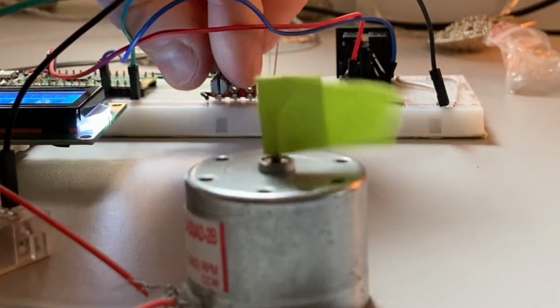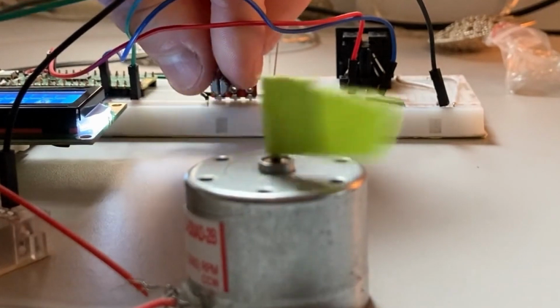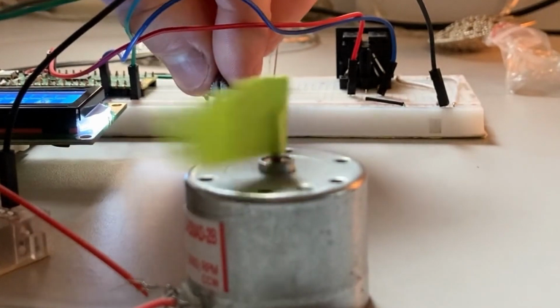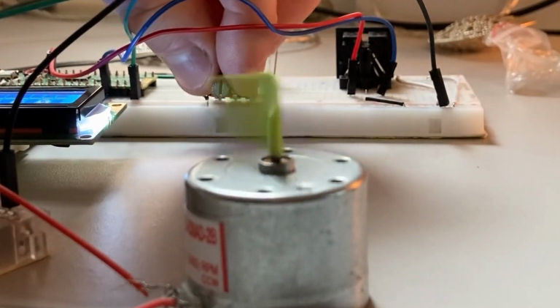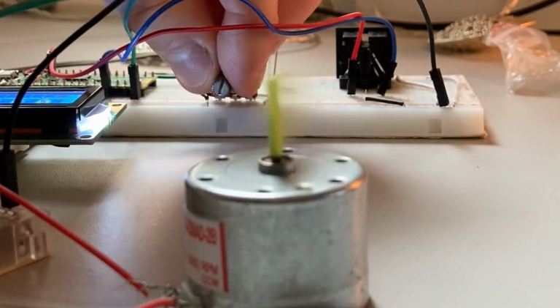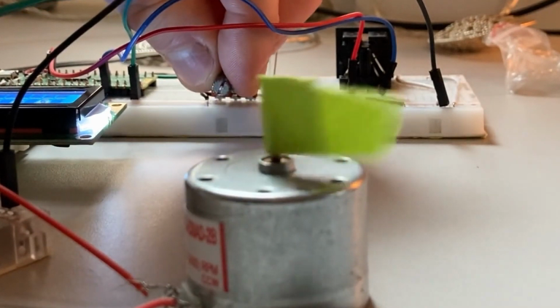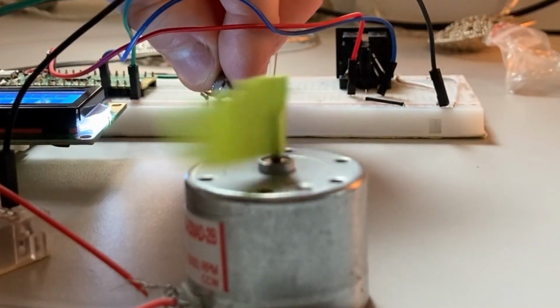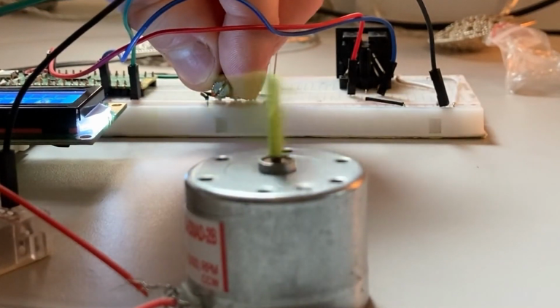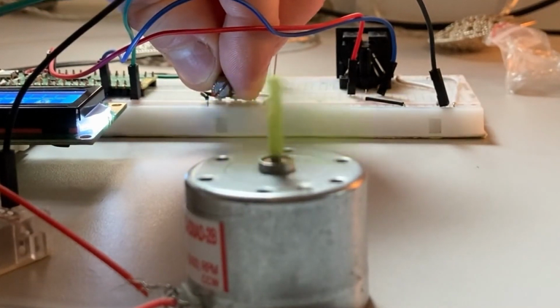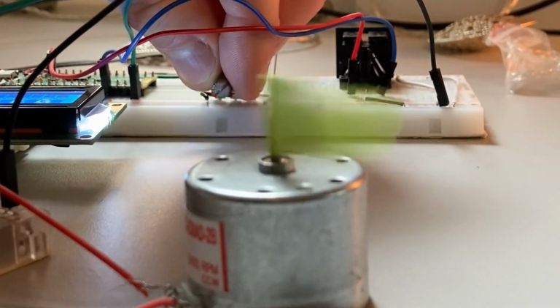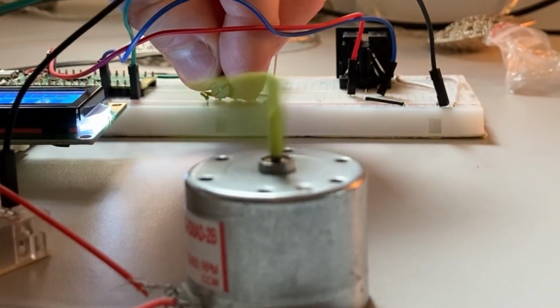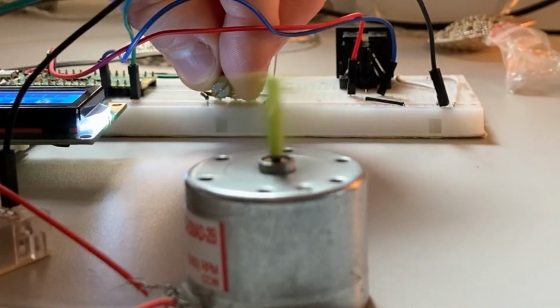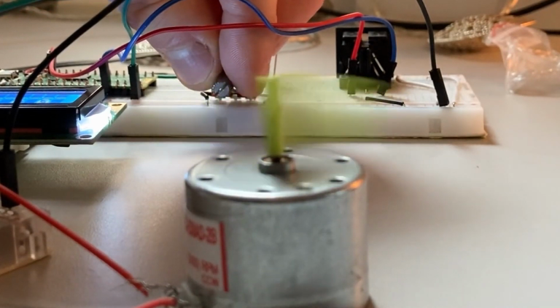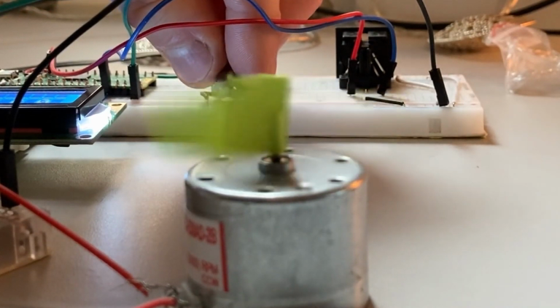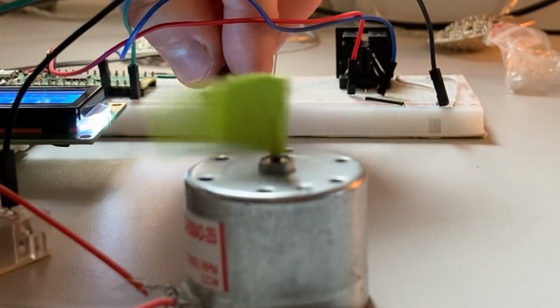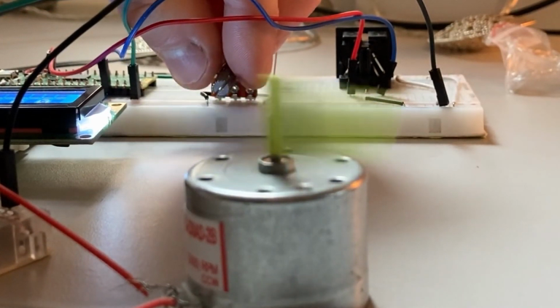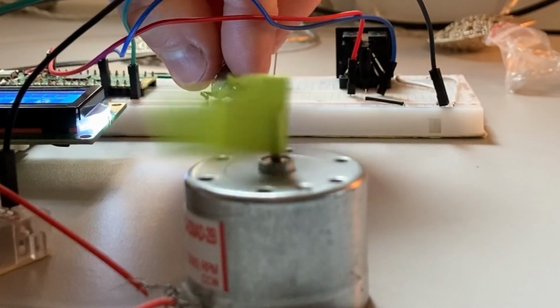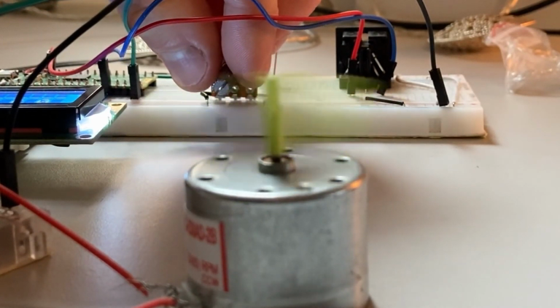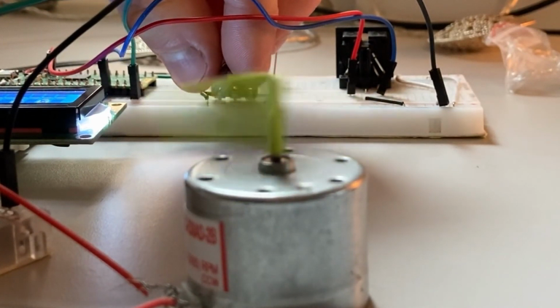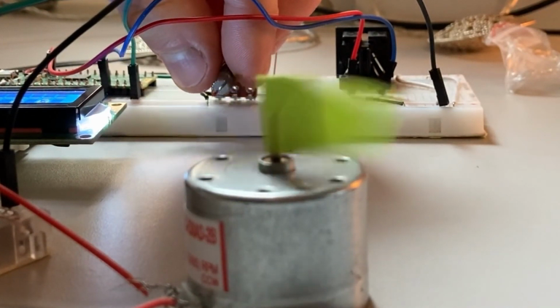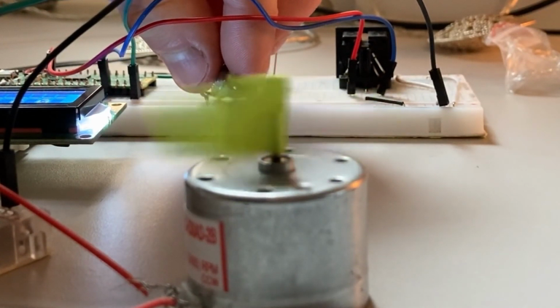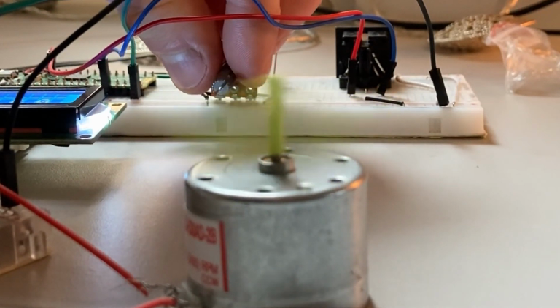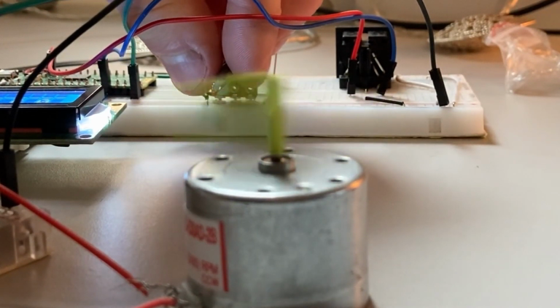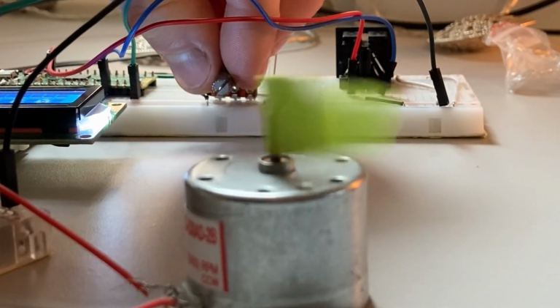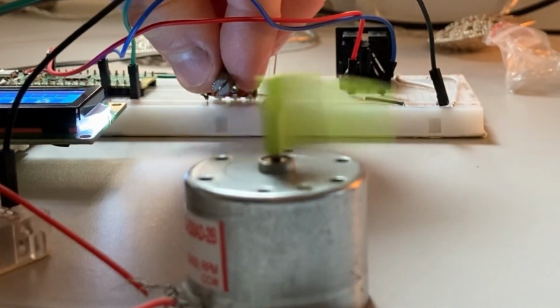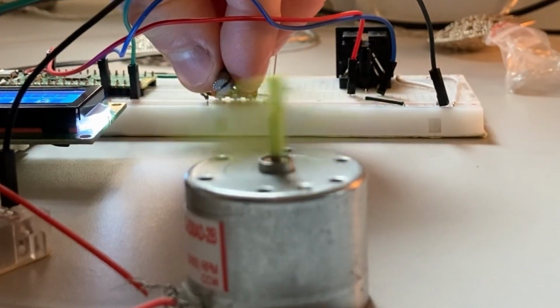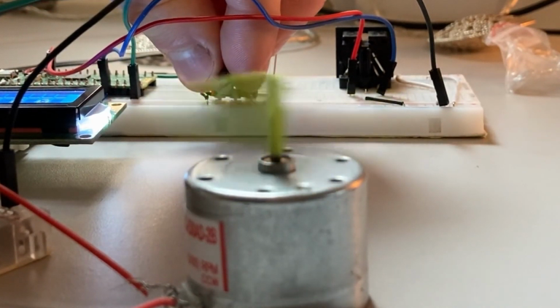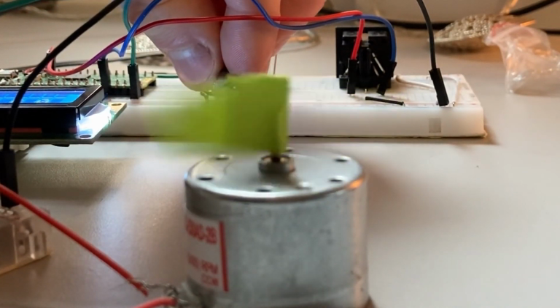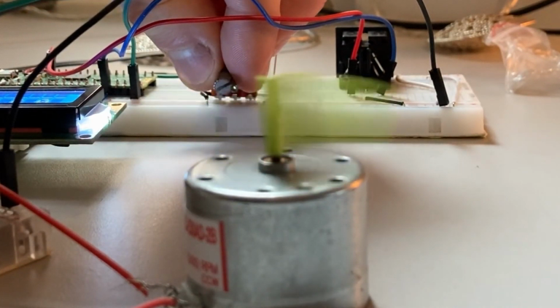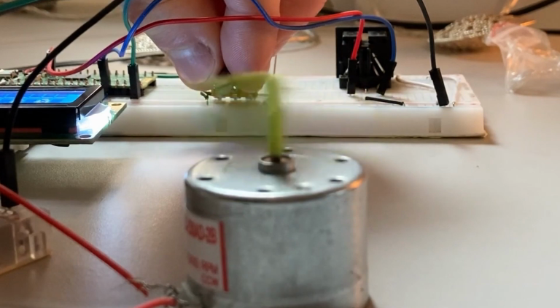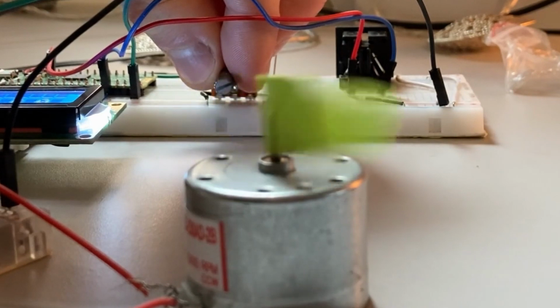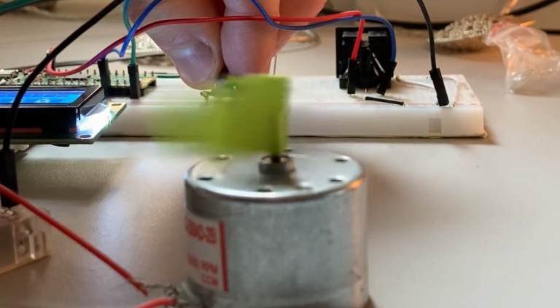Here you can see one of the initial tests that used pulse width modulation to control the motor outside of the tape machine.